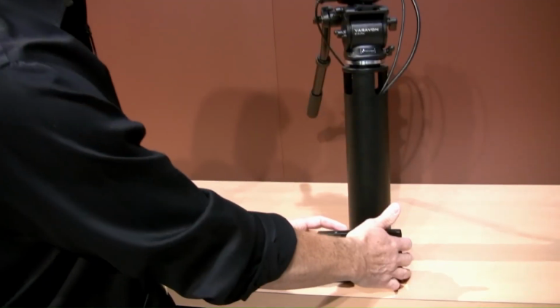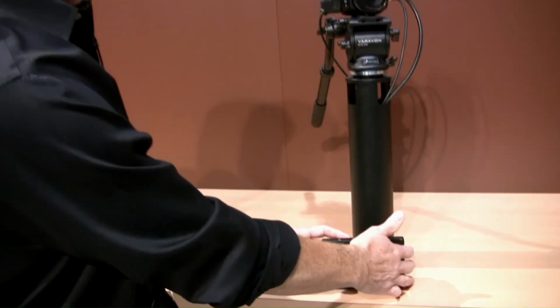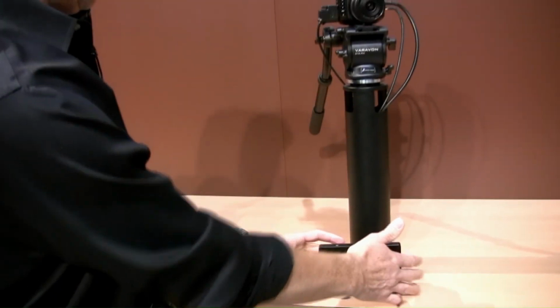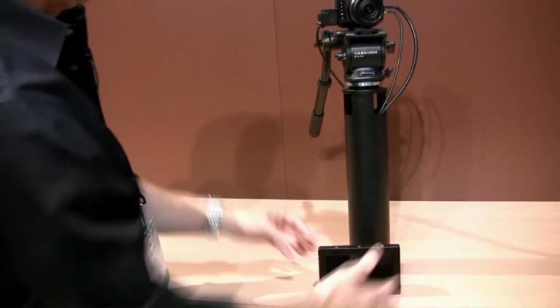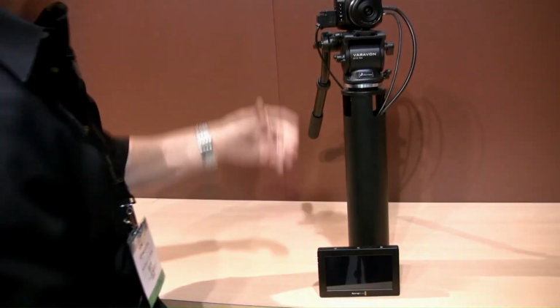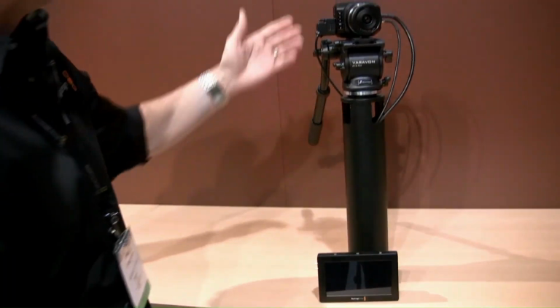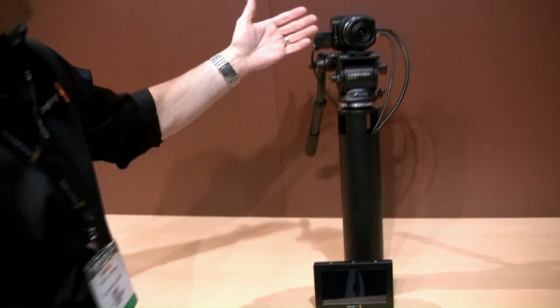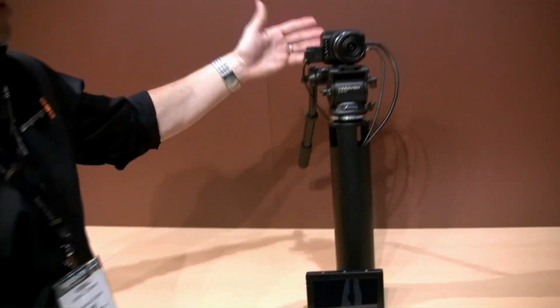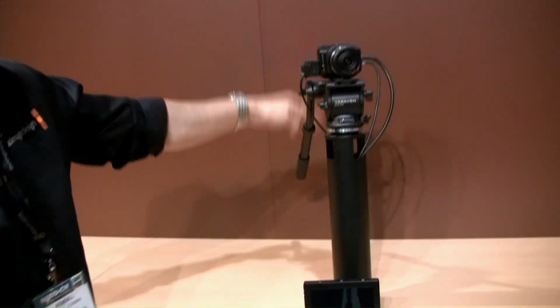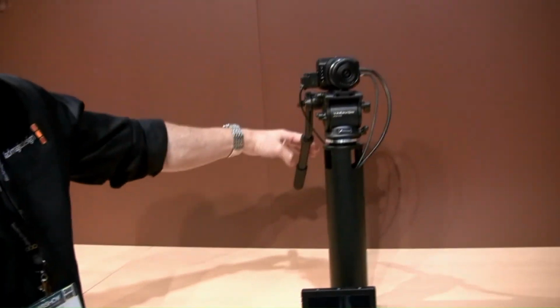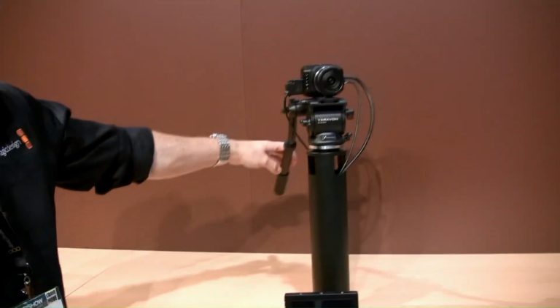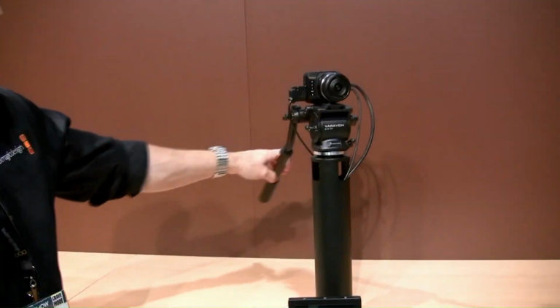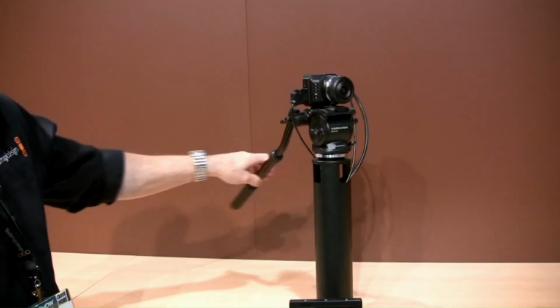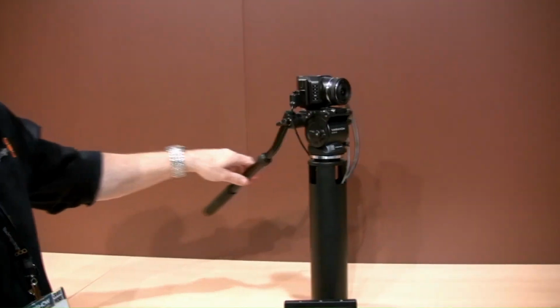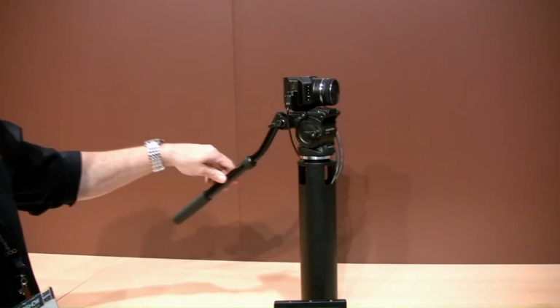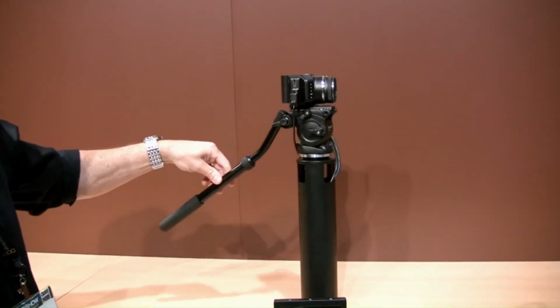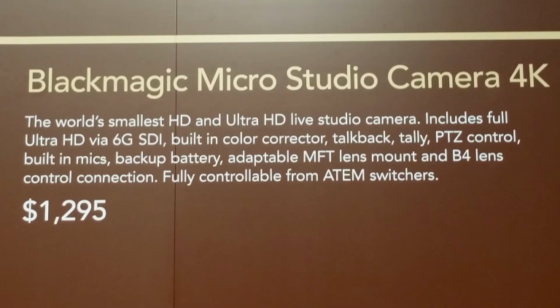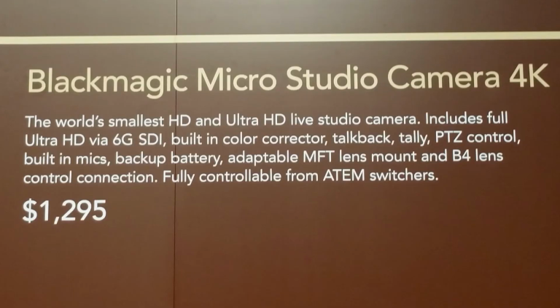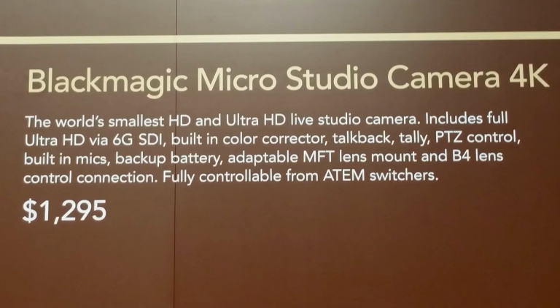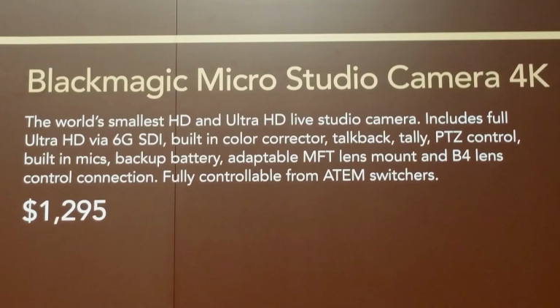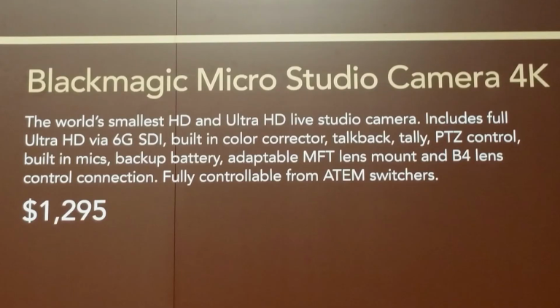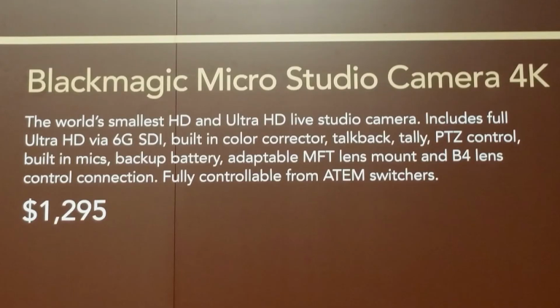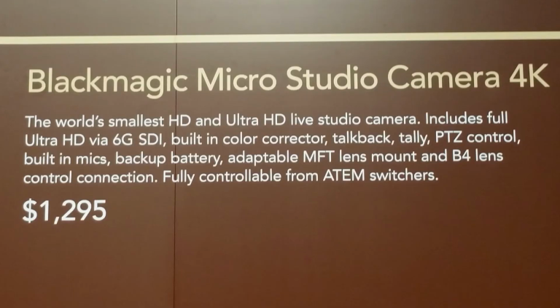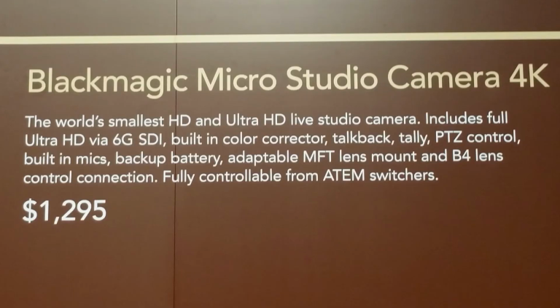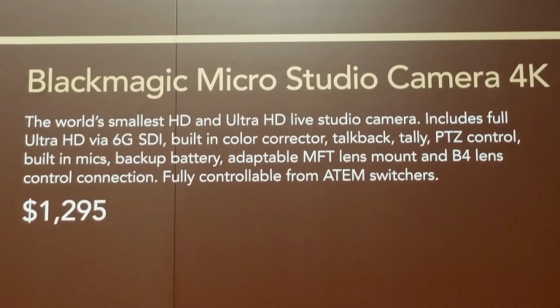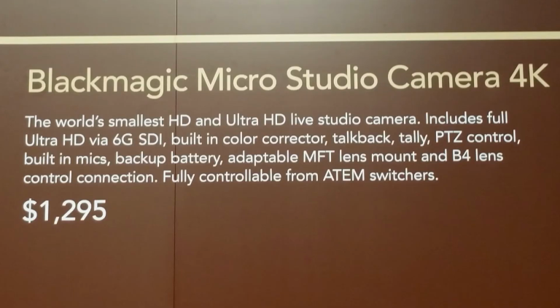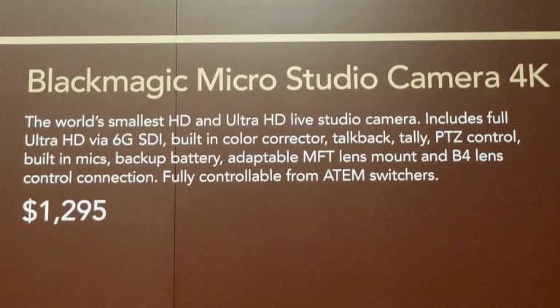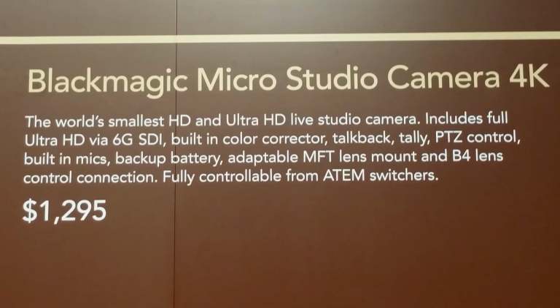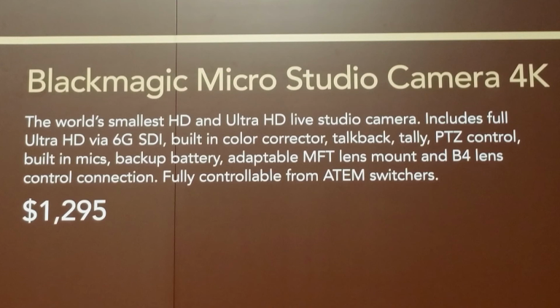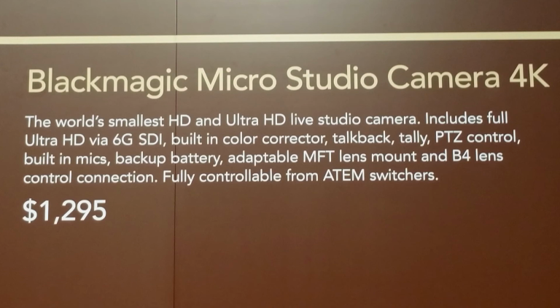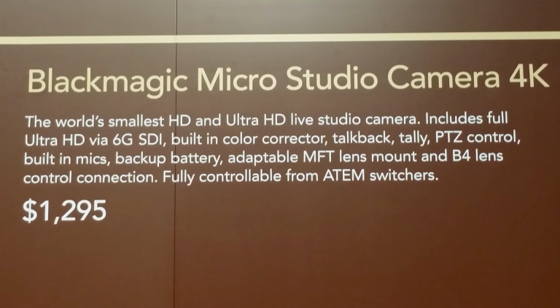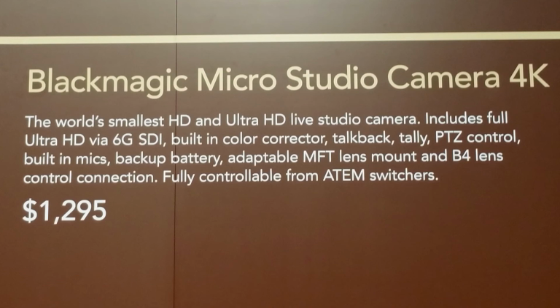The camera itself, the MicroStudio Camera 4K, is $1295.